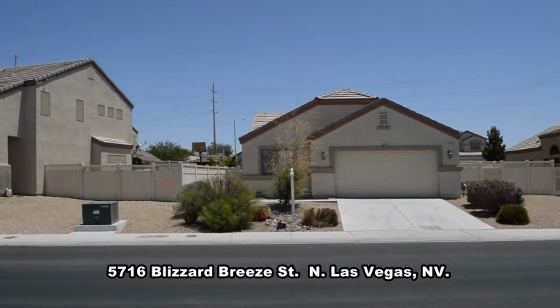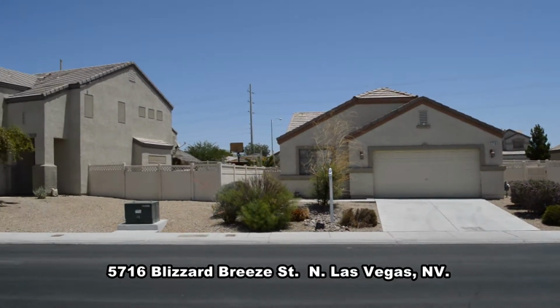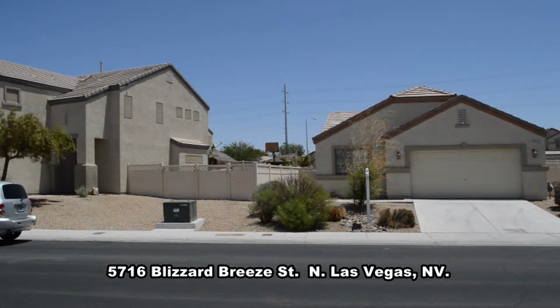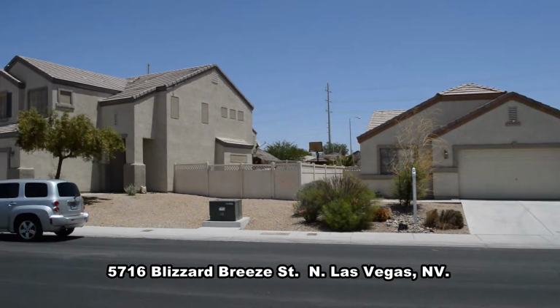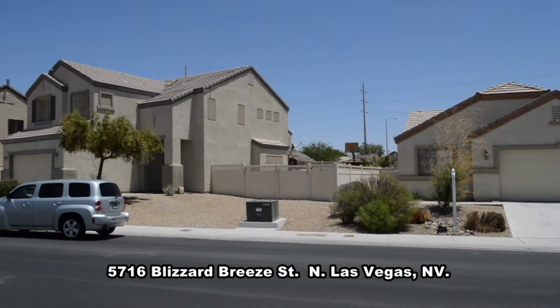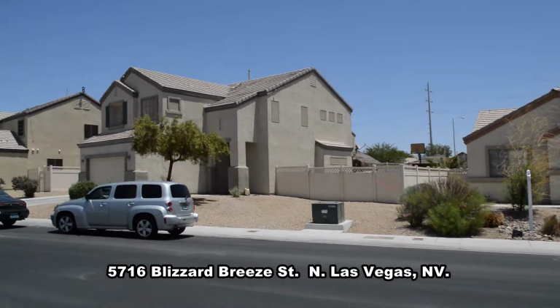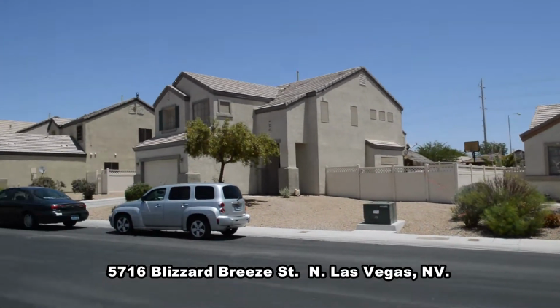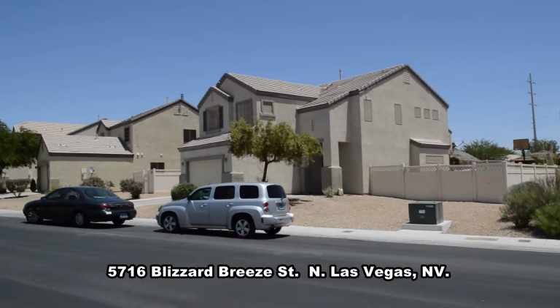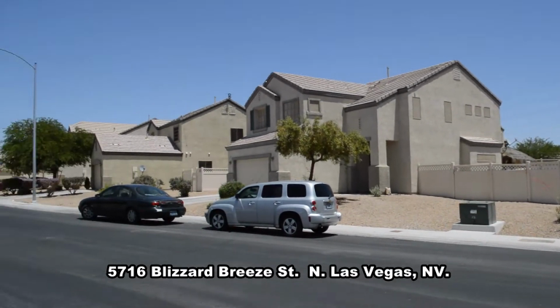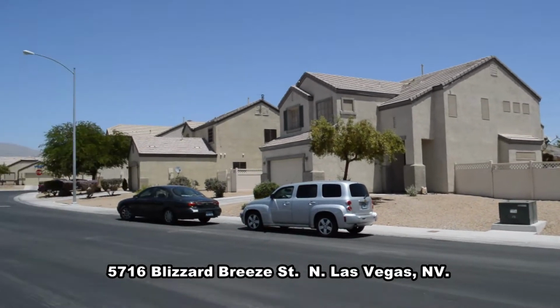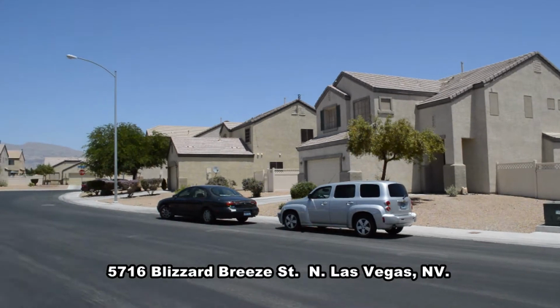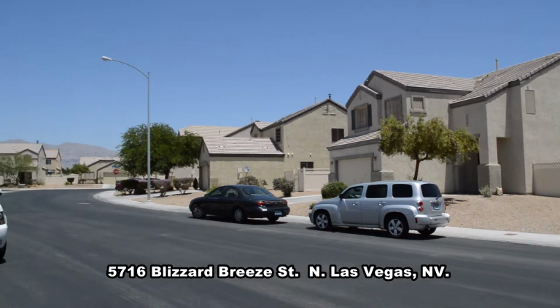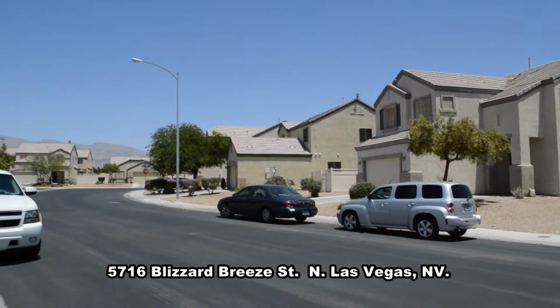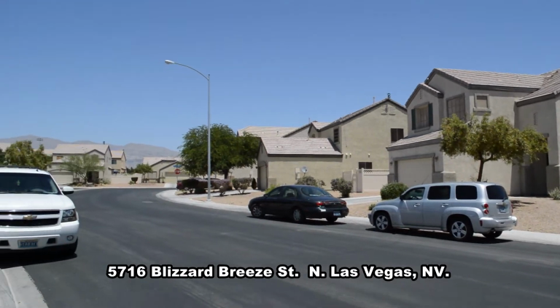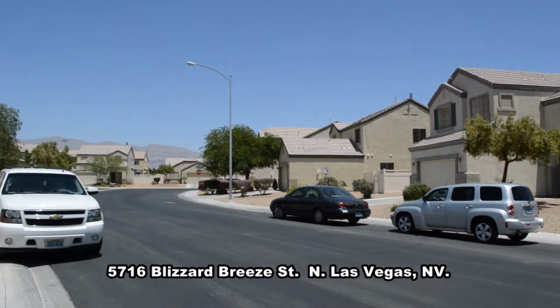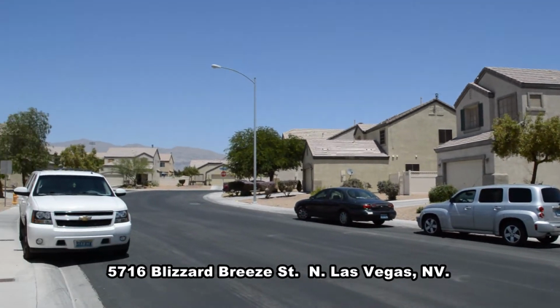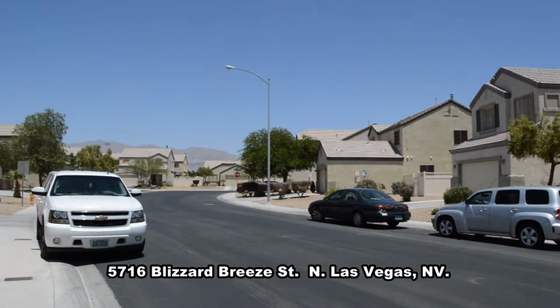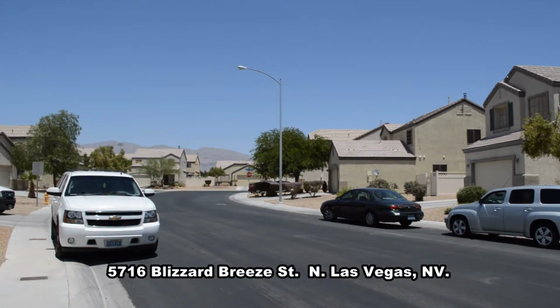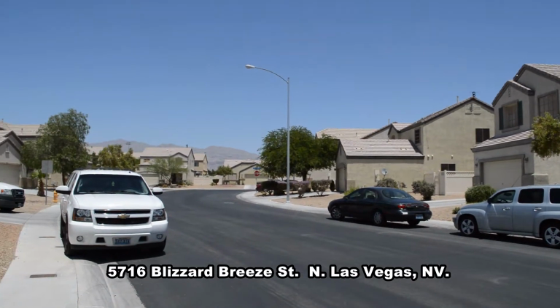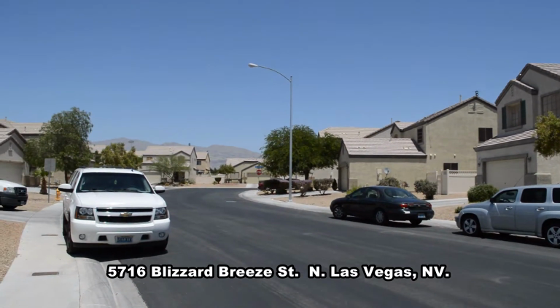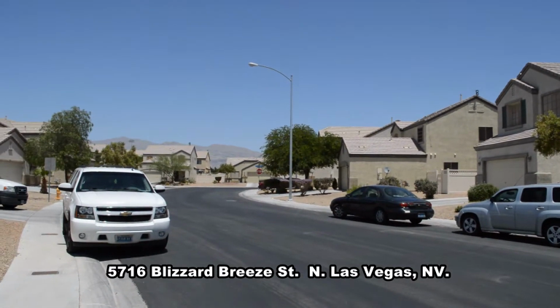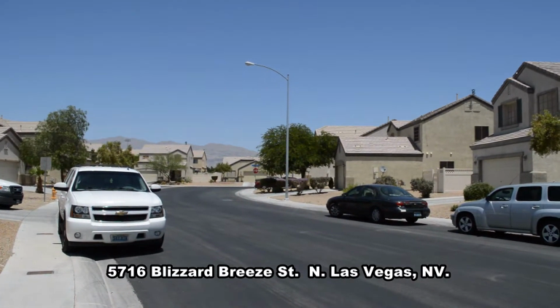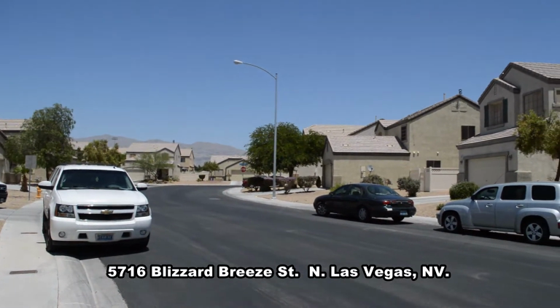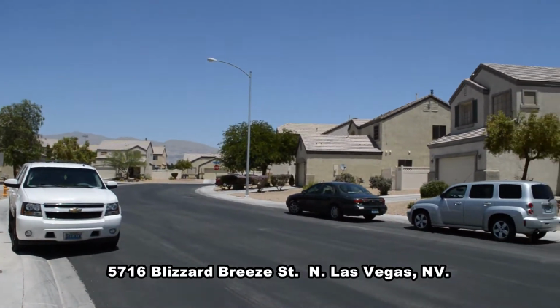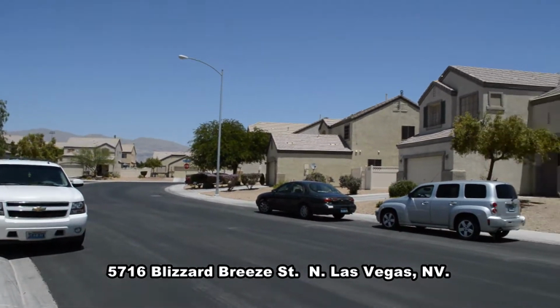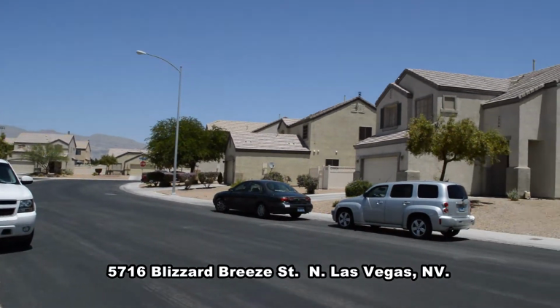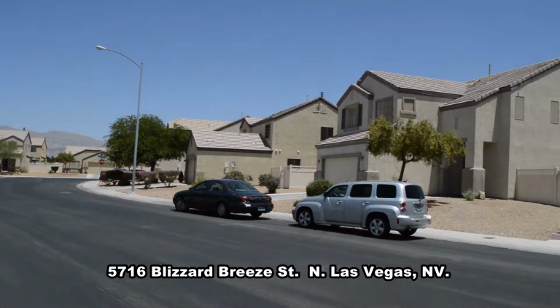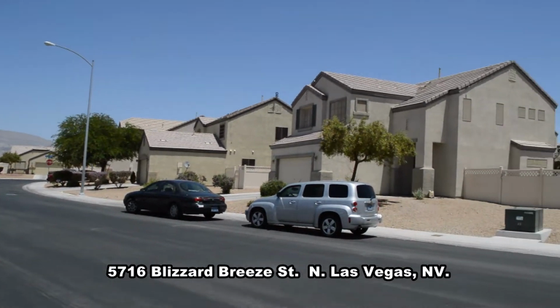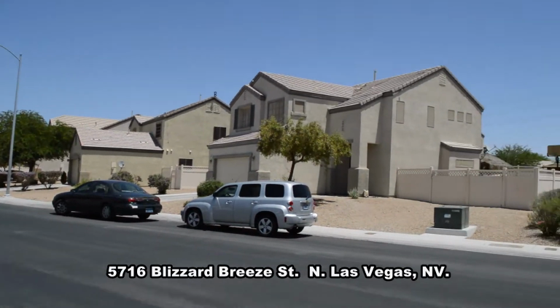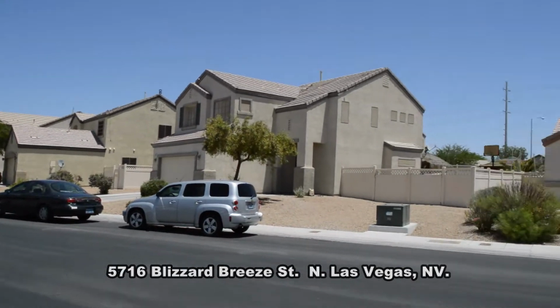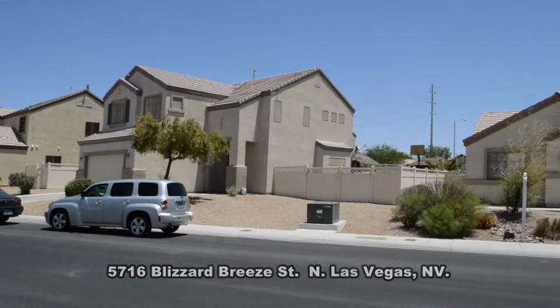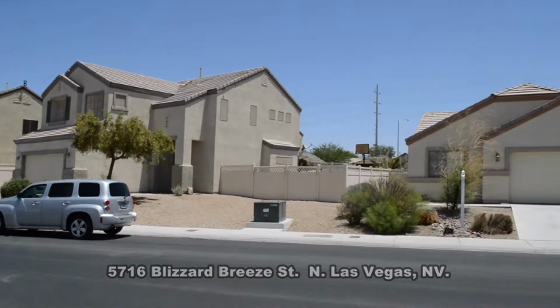The home features an open floor plan with three bedrooms, two bathrooms, and an attached two-car garage.